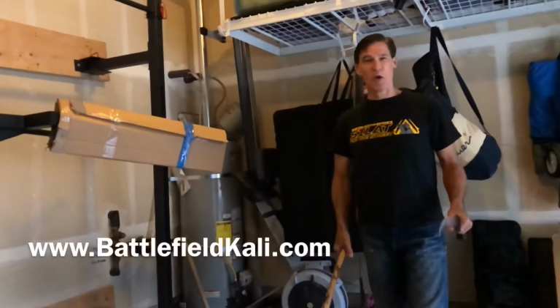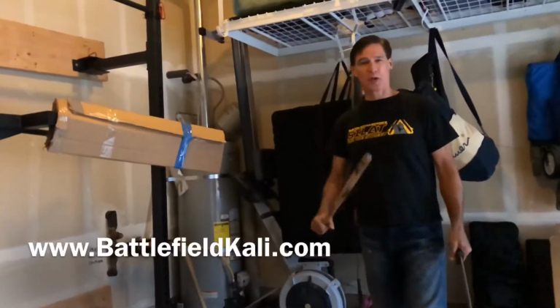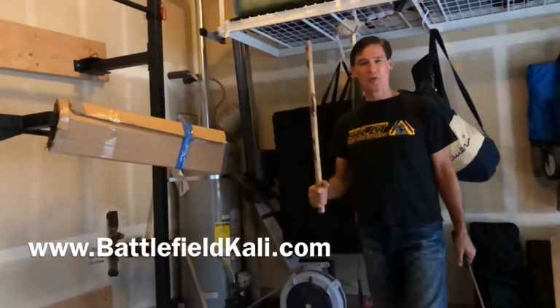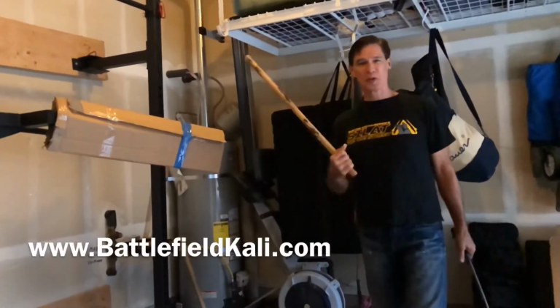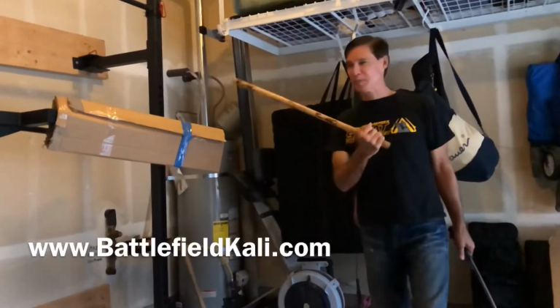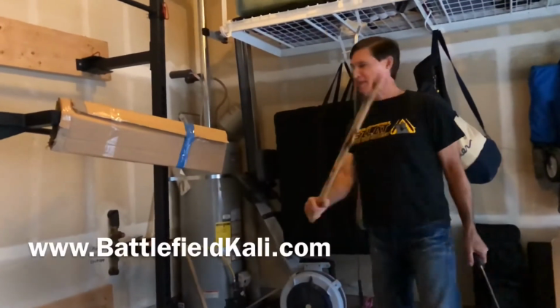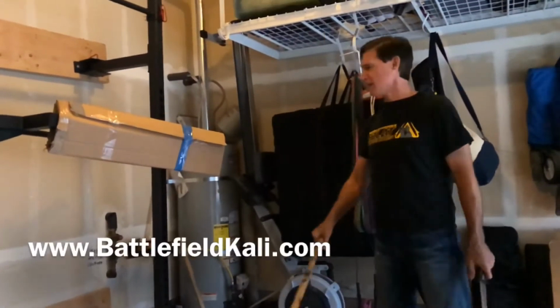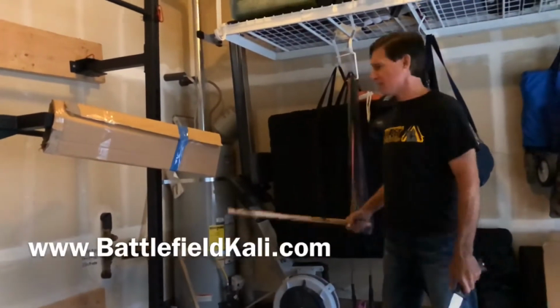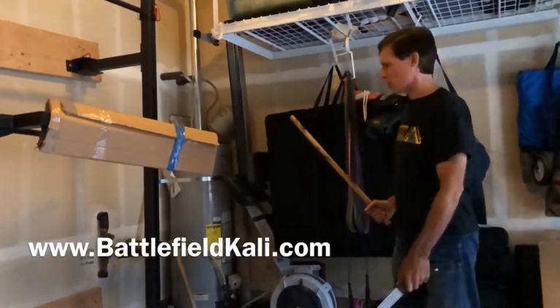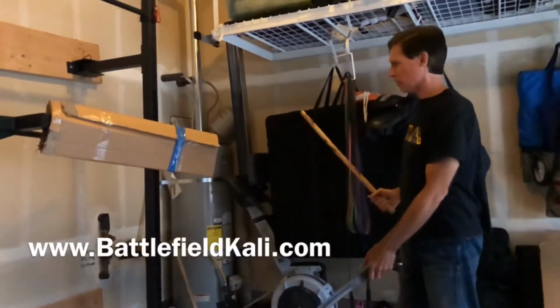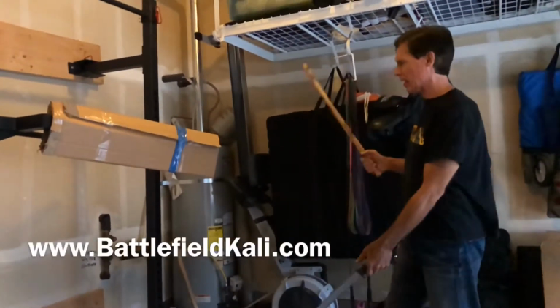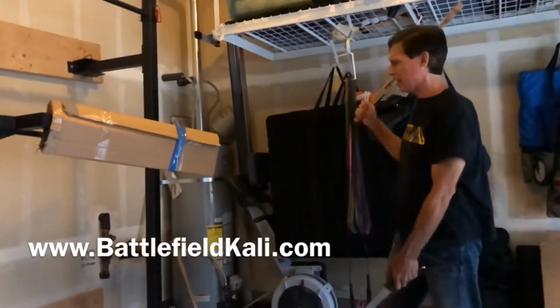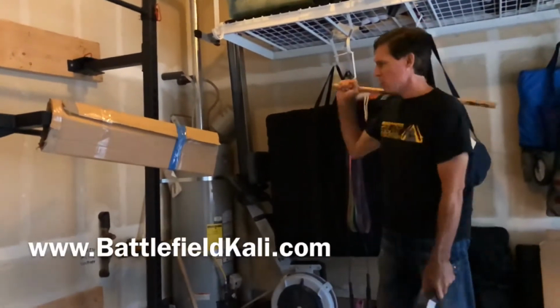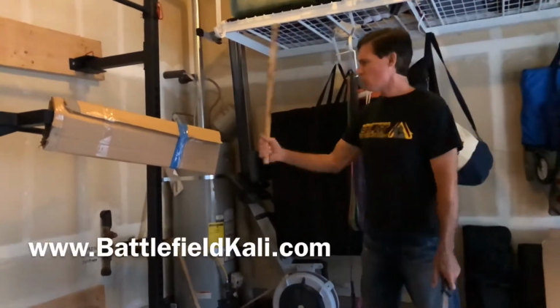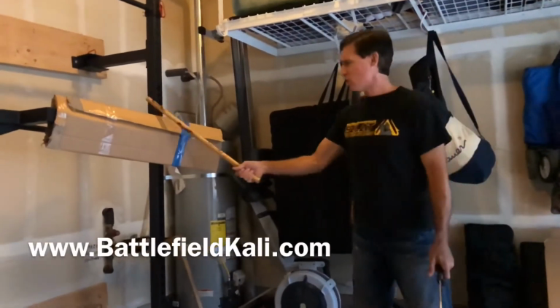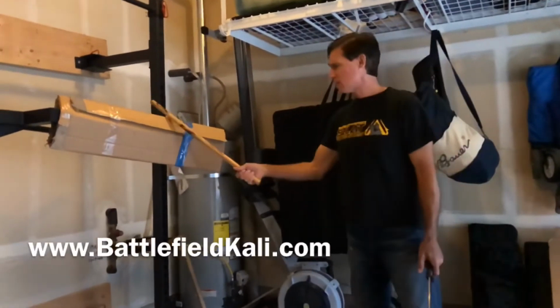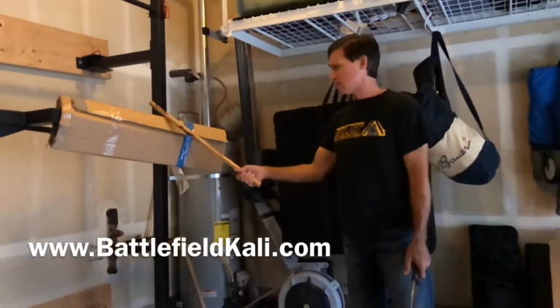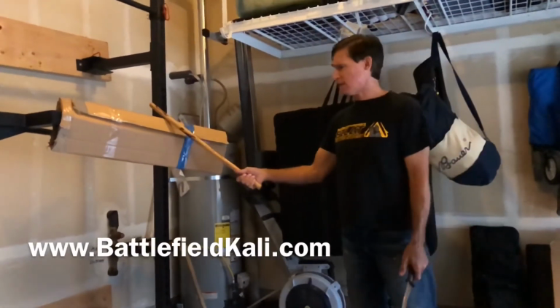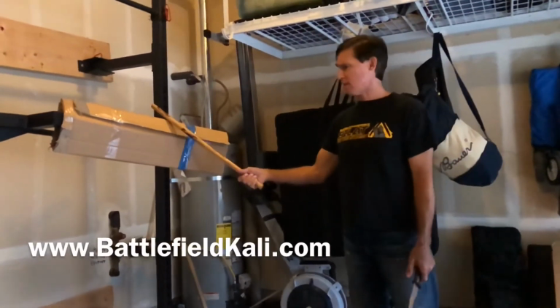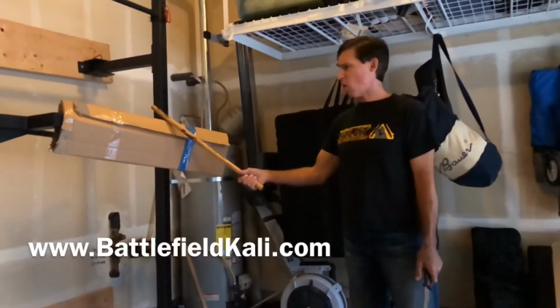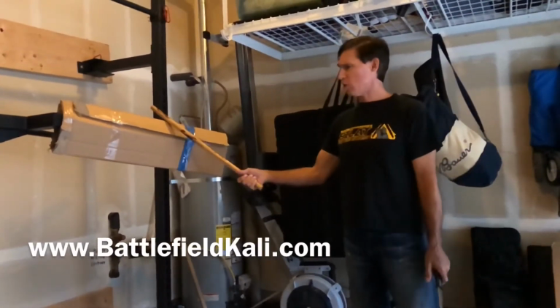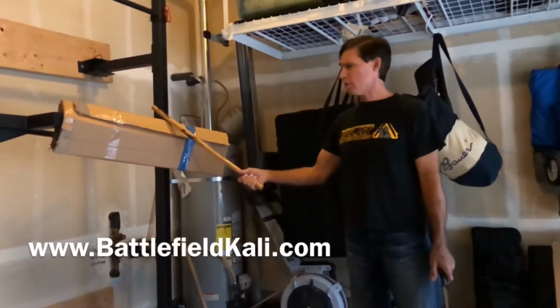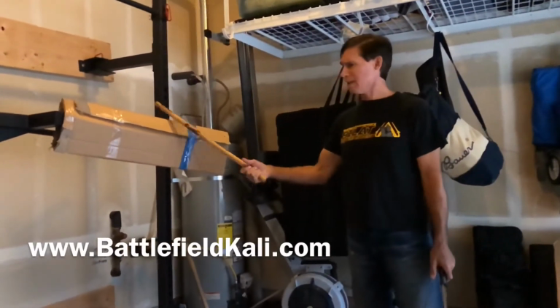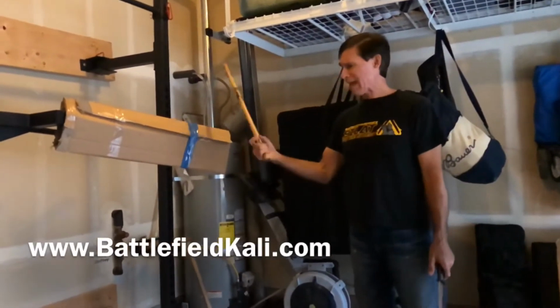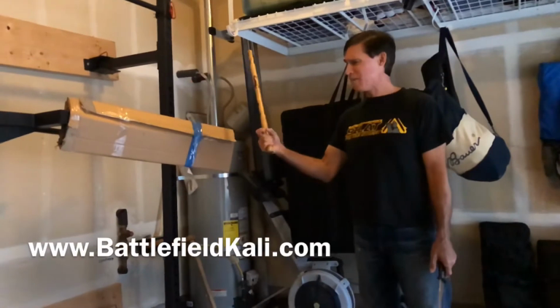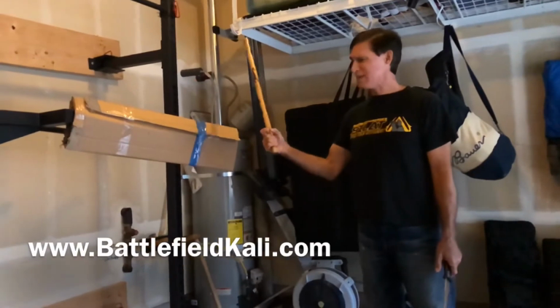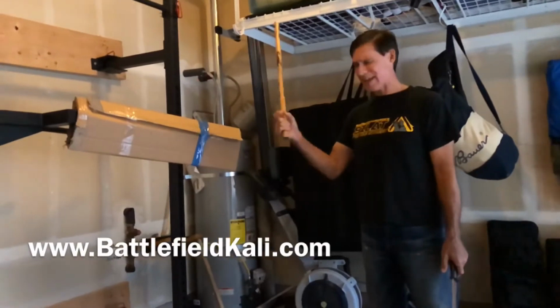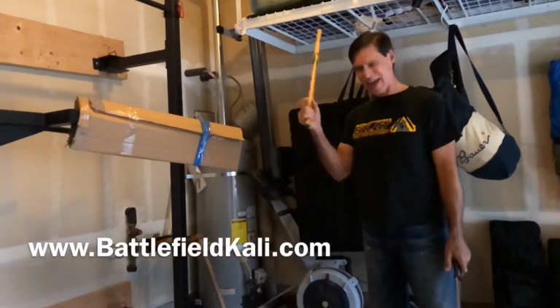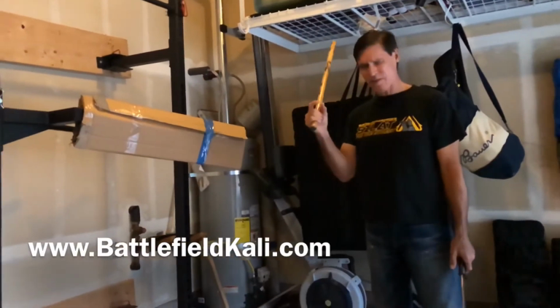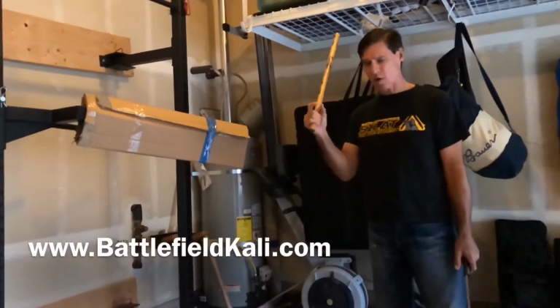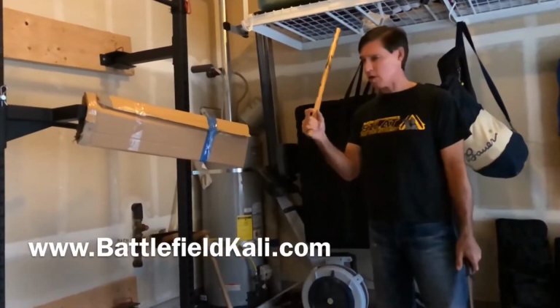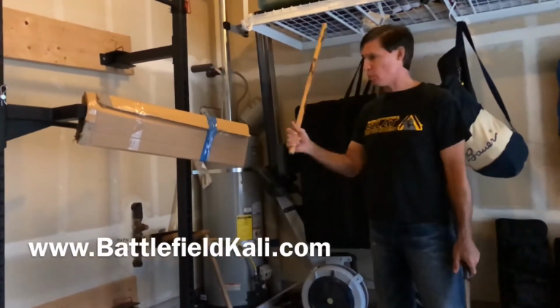We're gonna do a little bit of testing with the blade. So this is a hard, heavy cardboard.